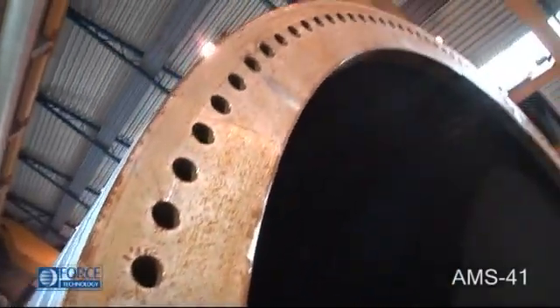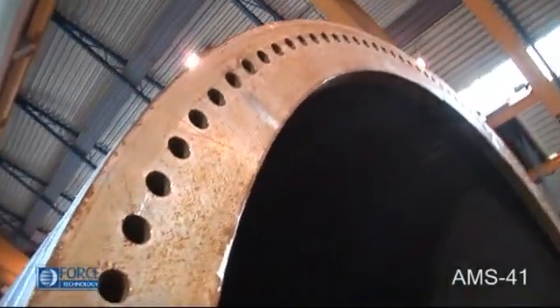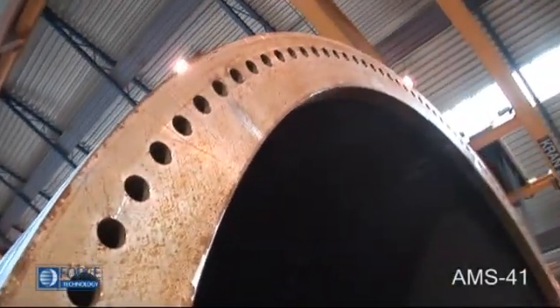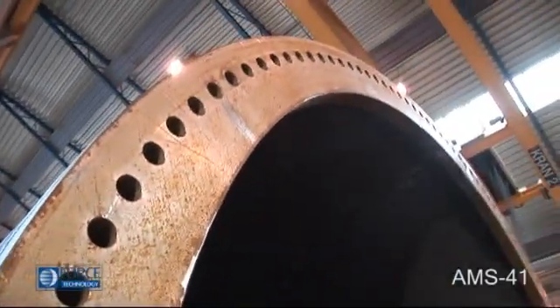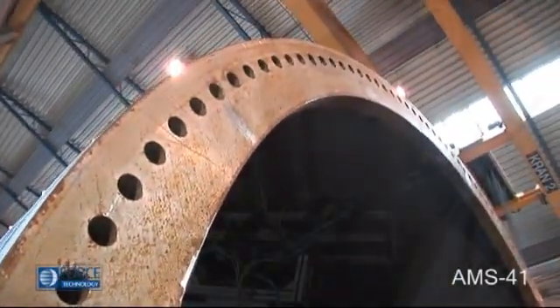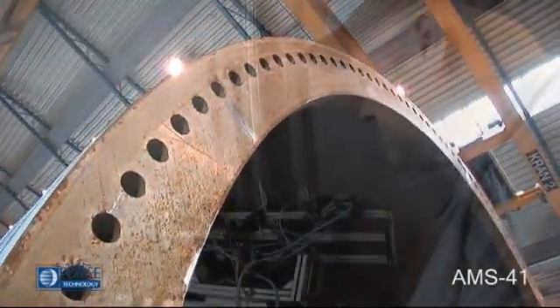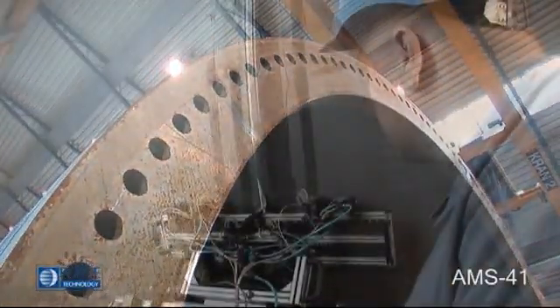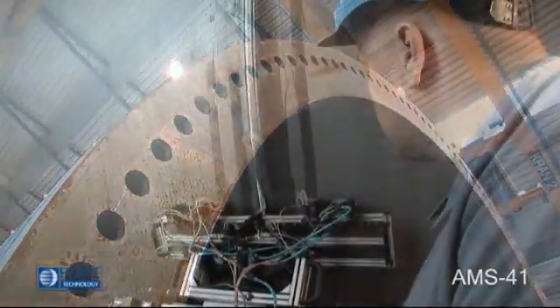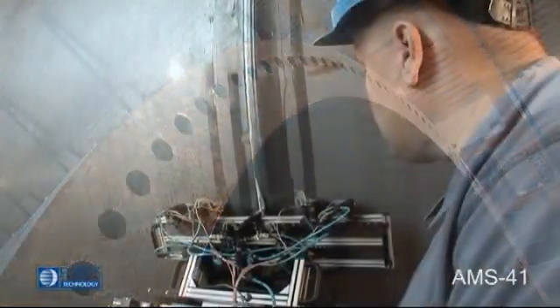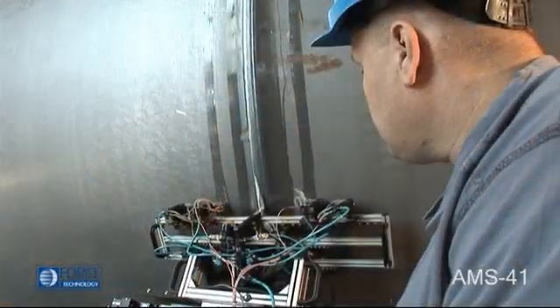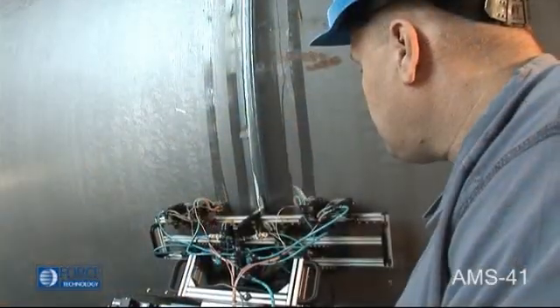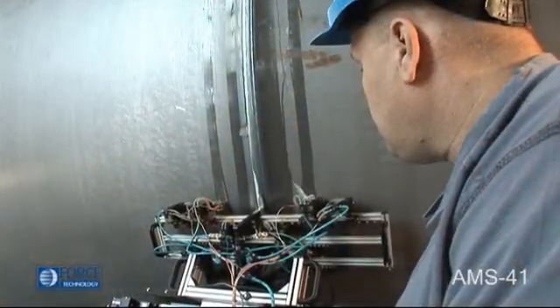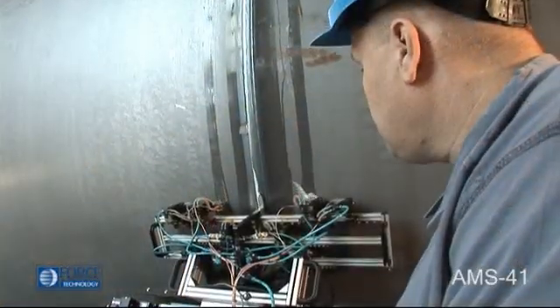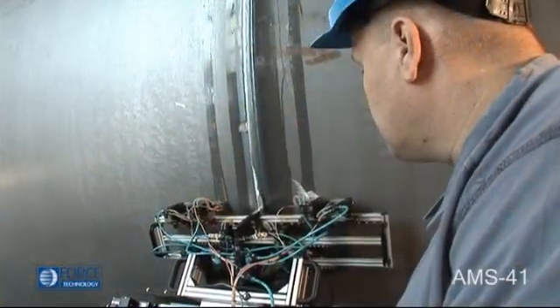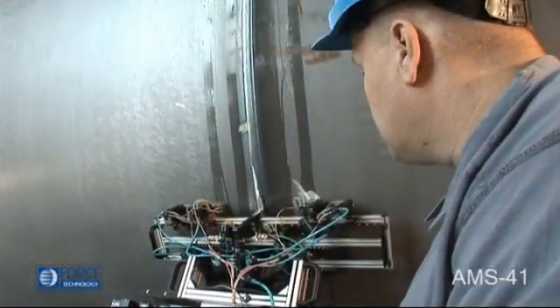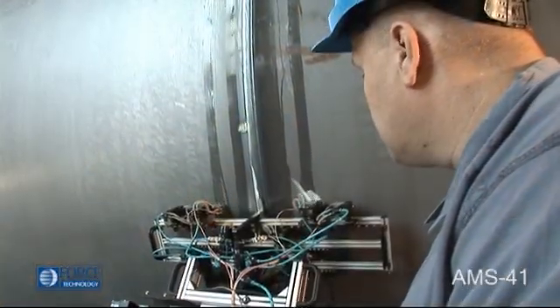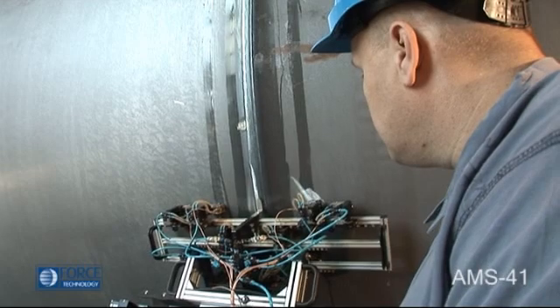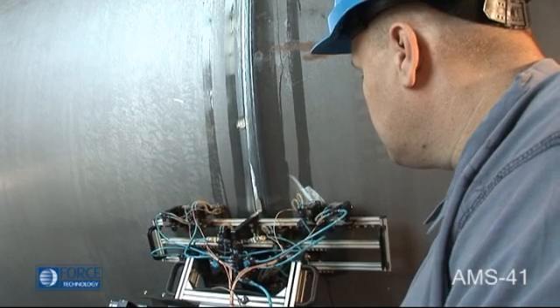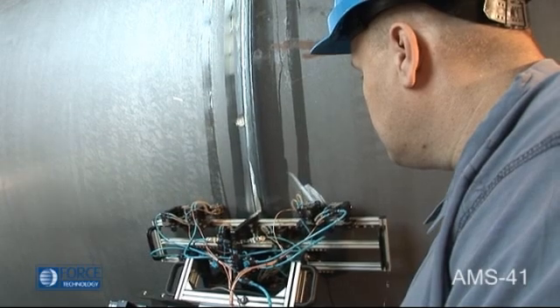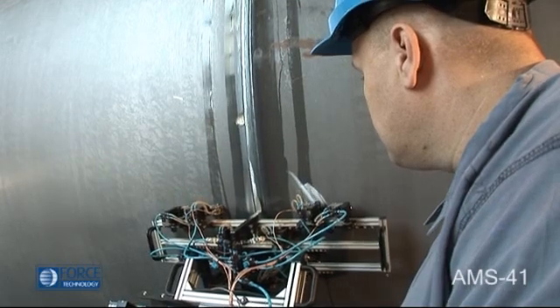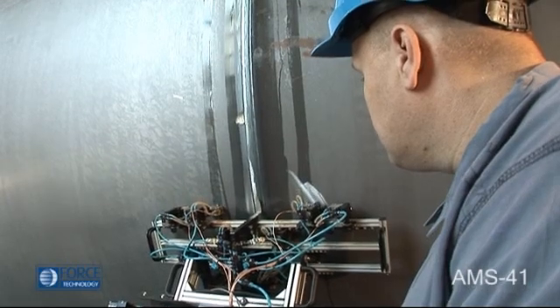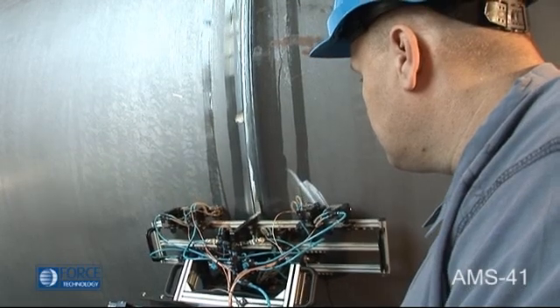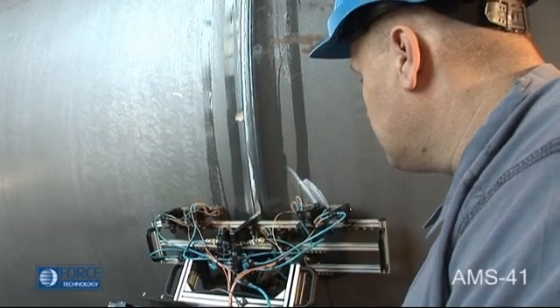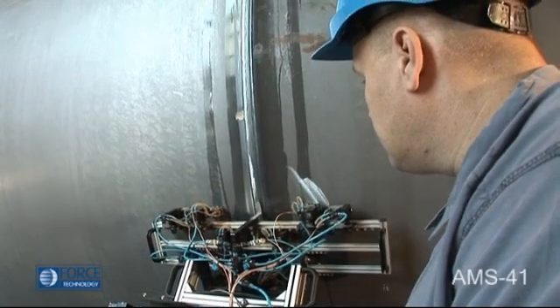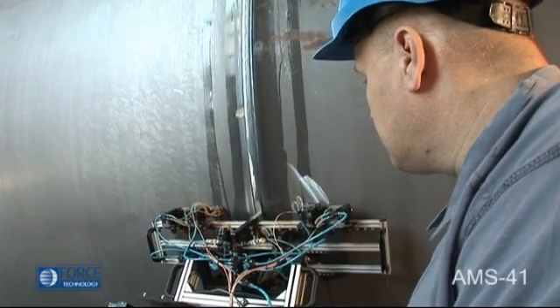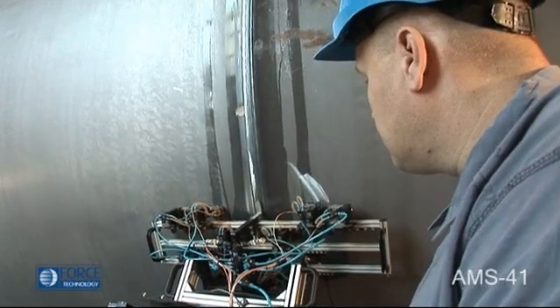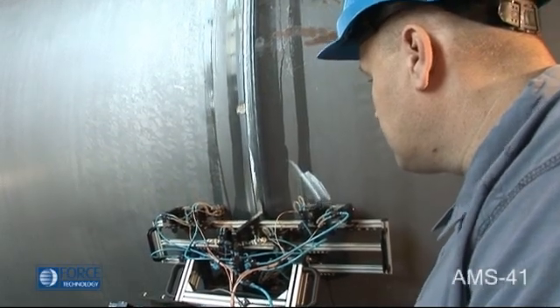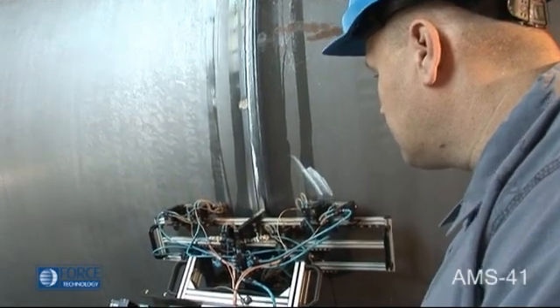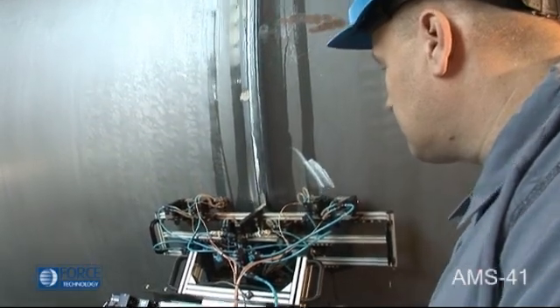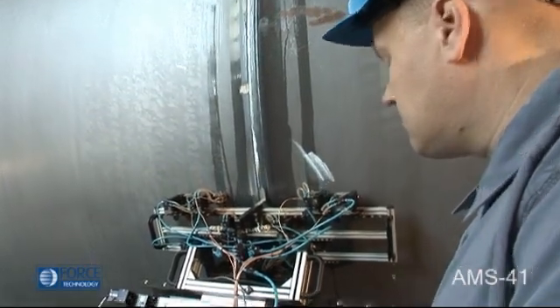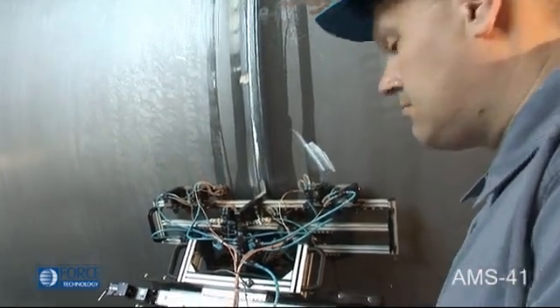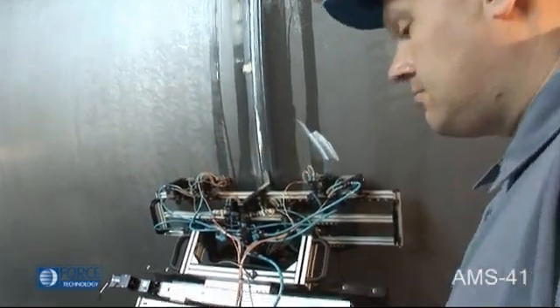The fact that the scanning process is fully automated ensures reliable and uniform testing that can be fully documented.